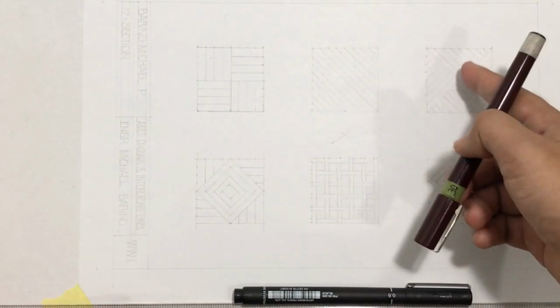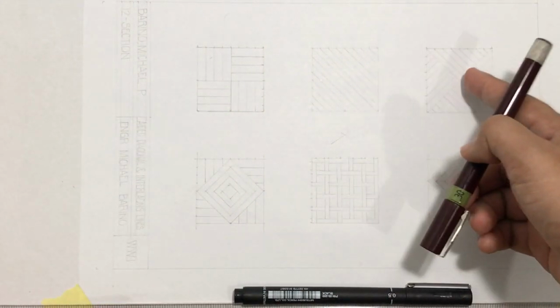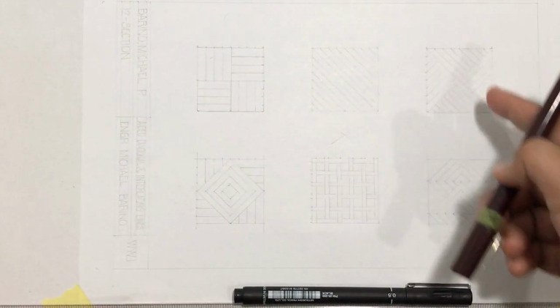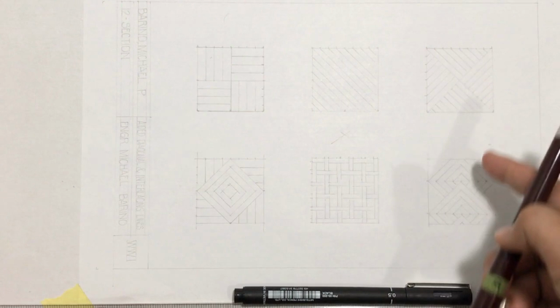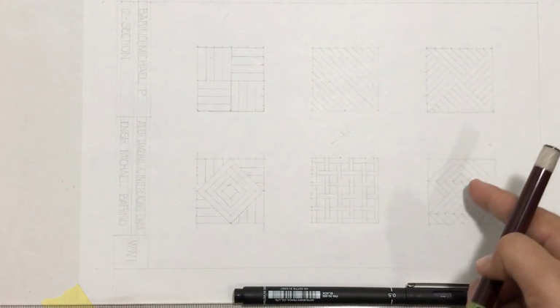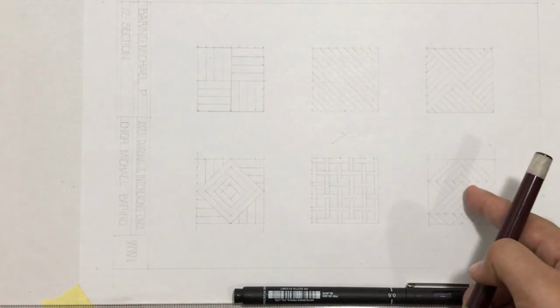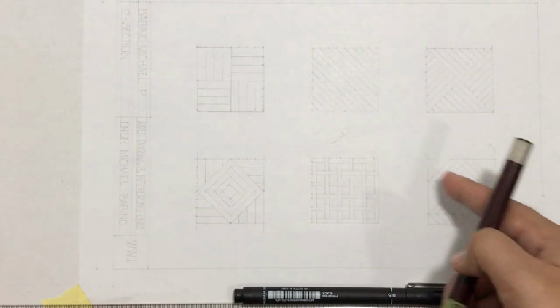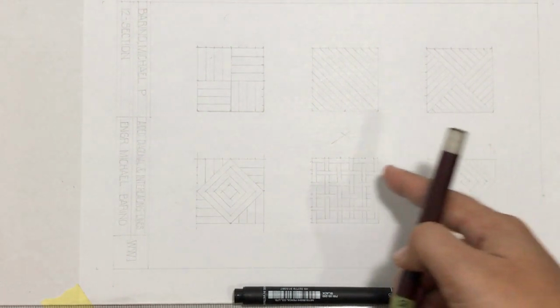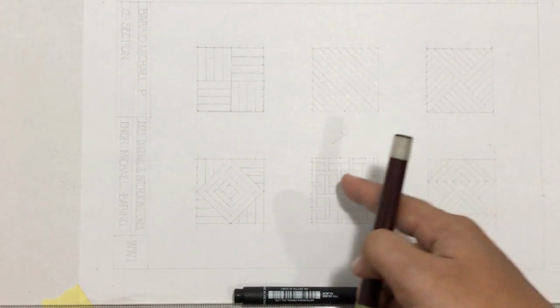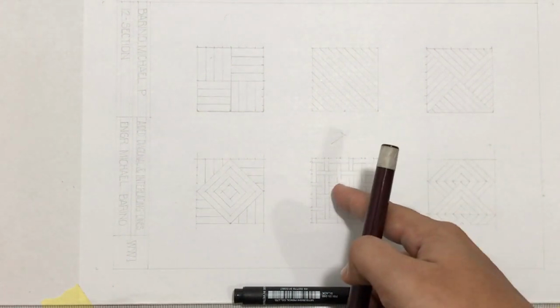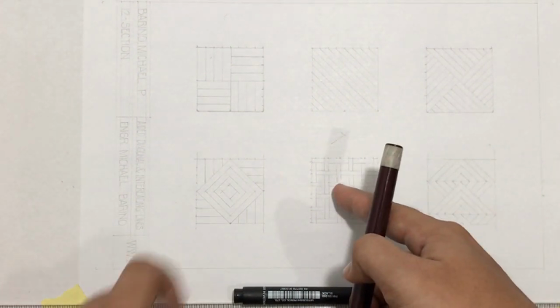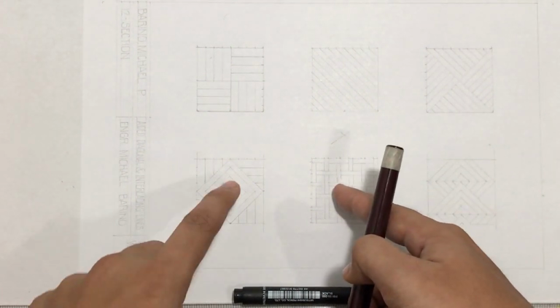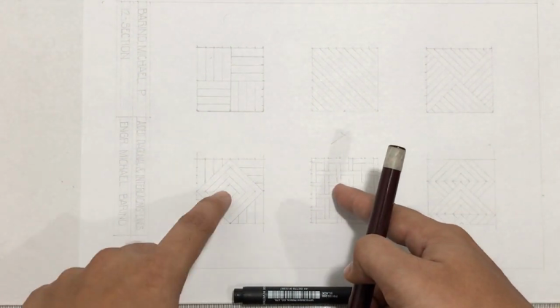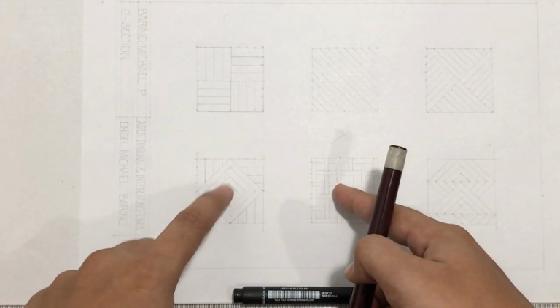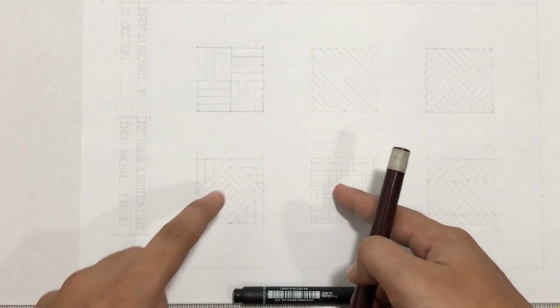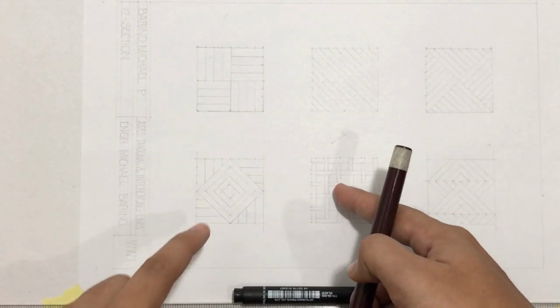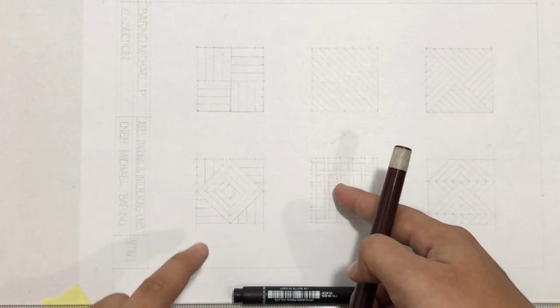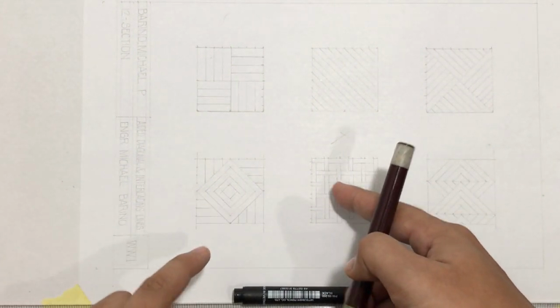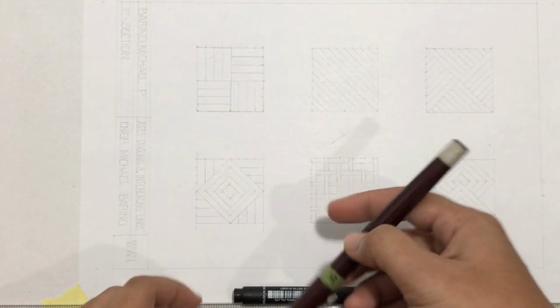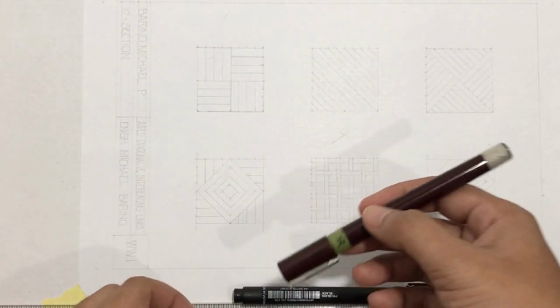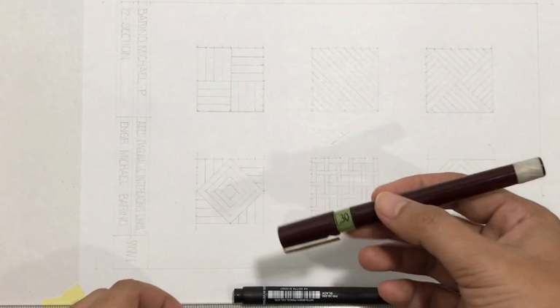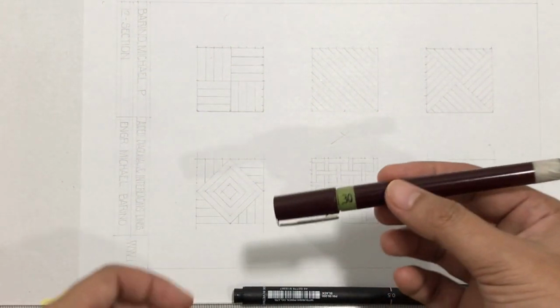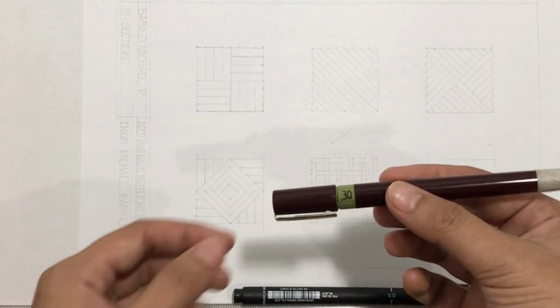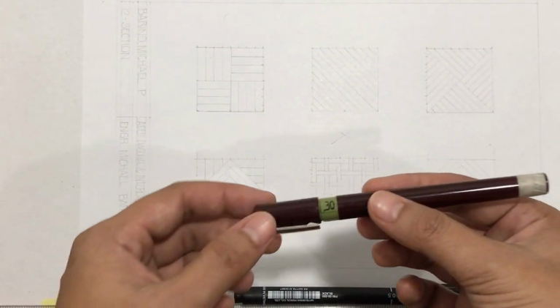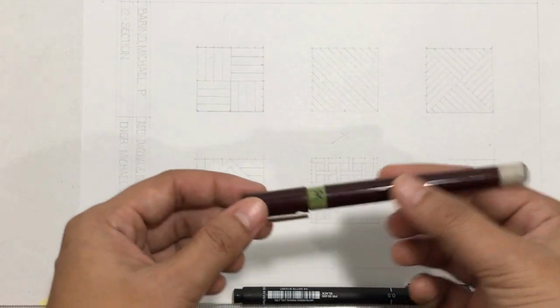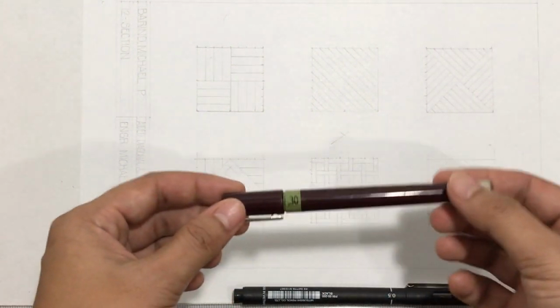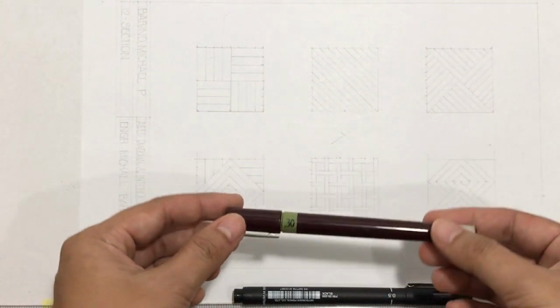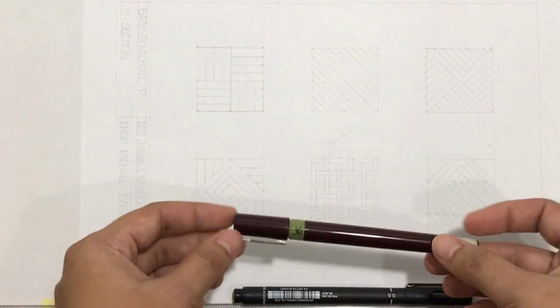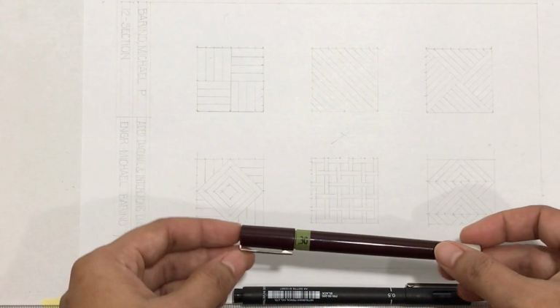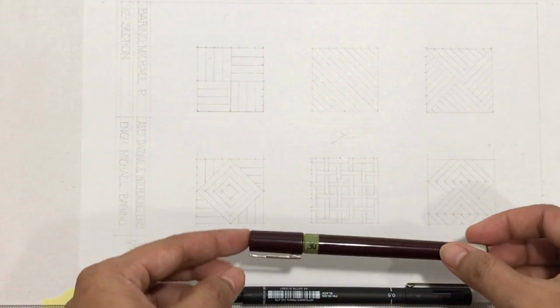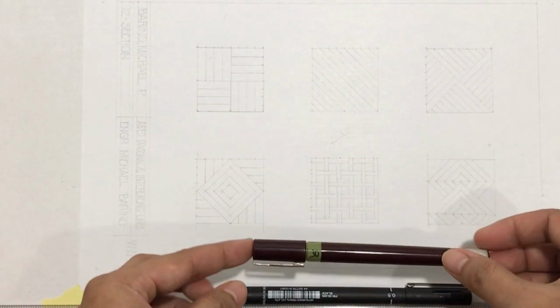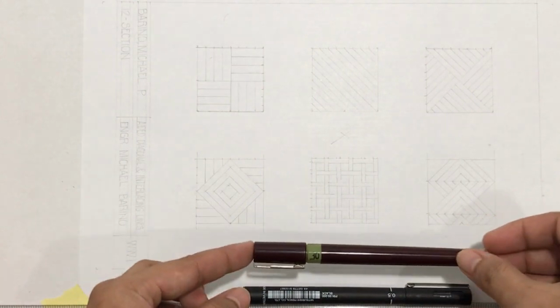So everything that is inside the box, you use 0.3 PIN type pen.